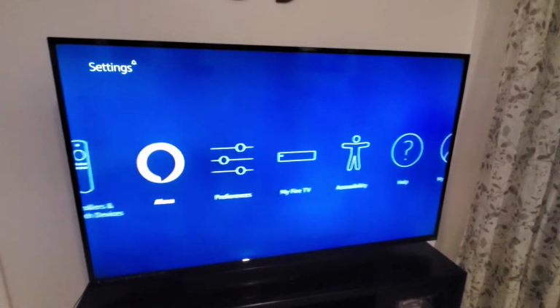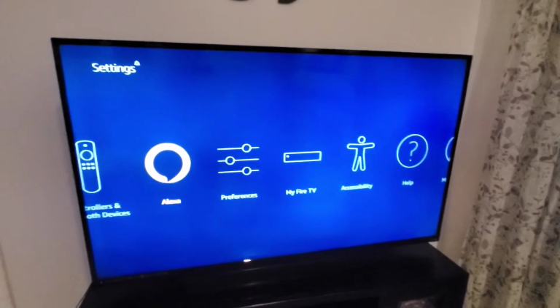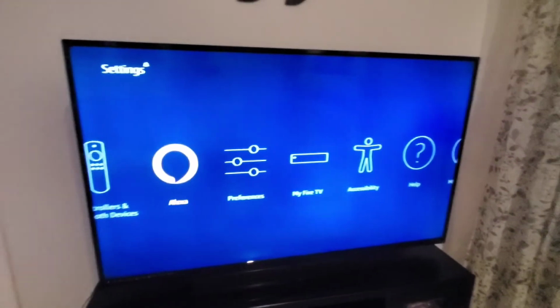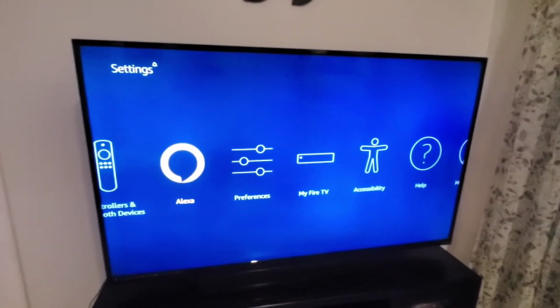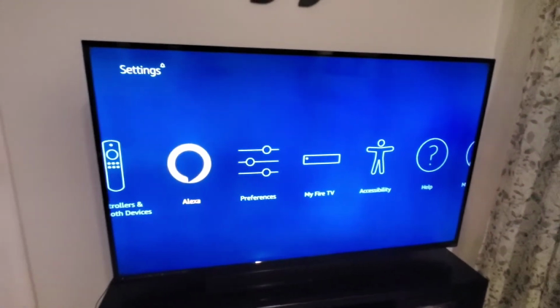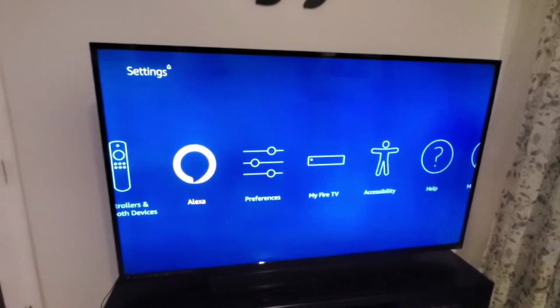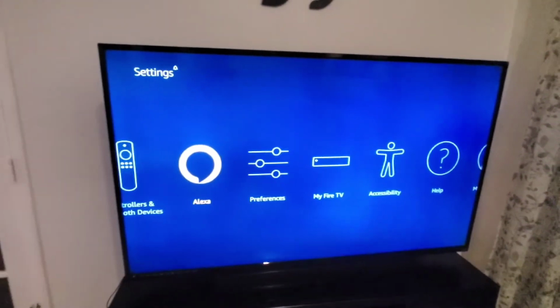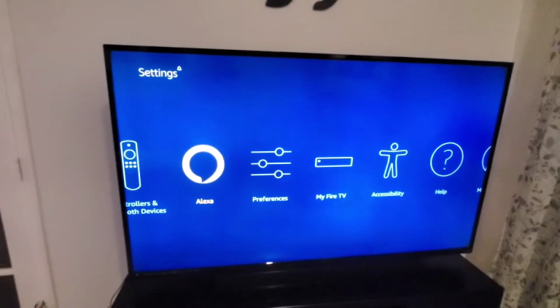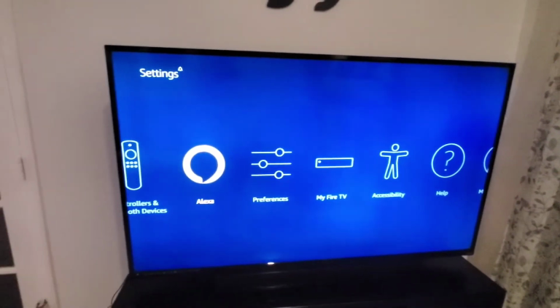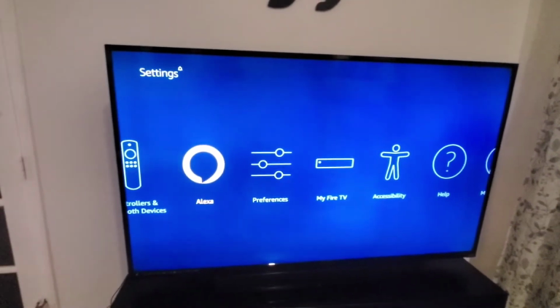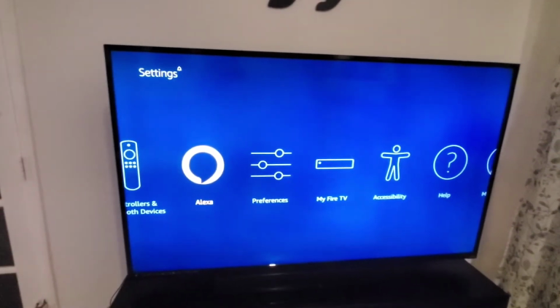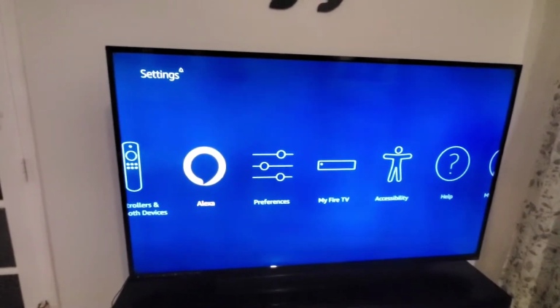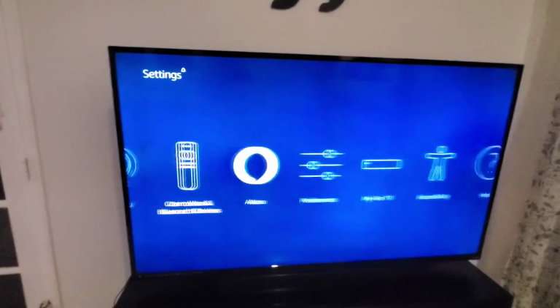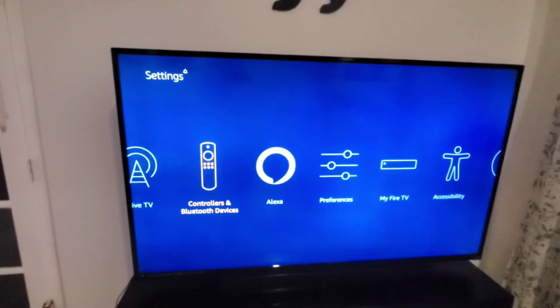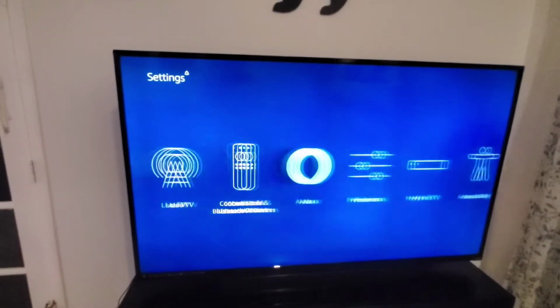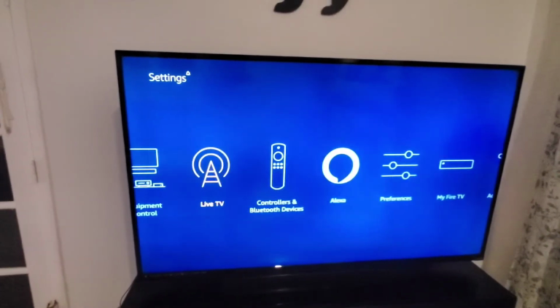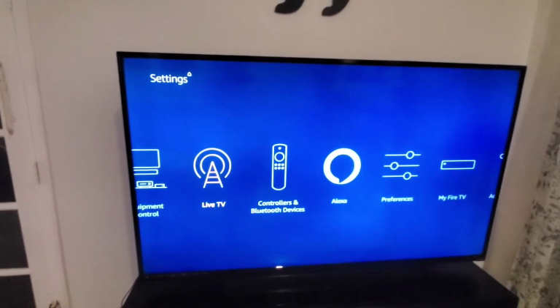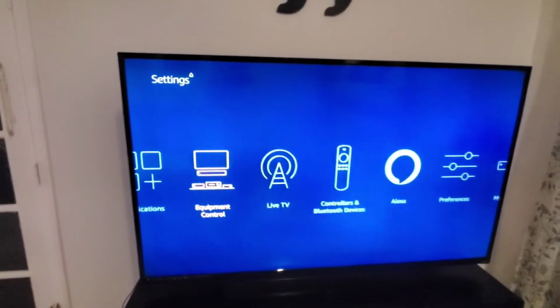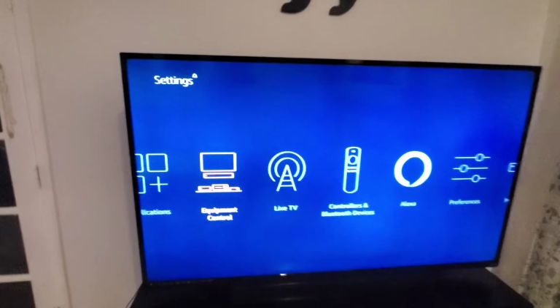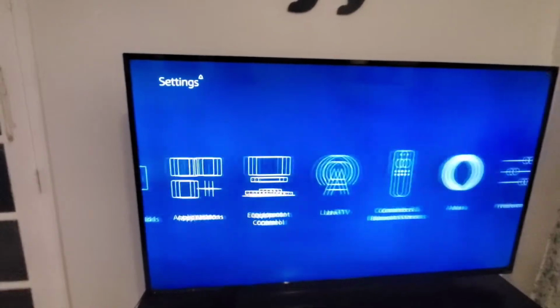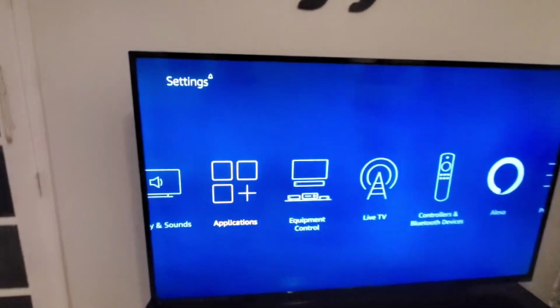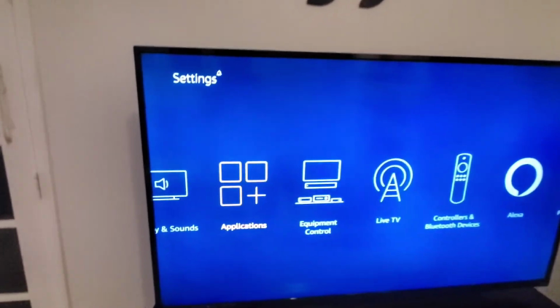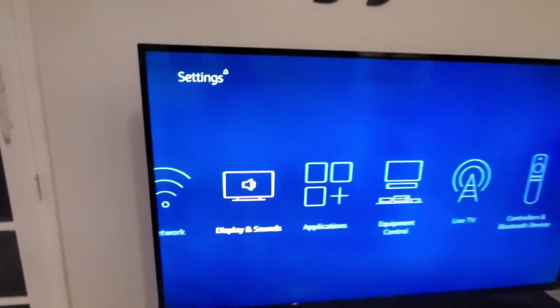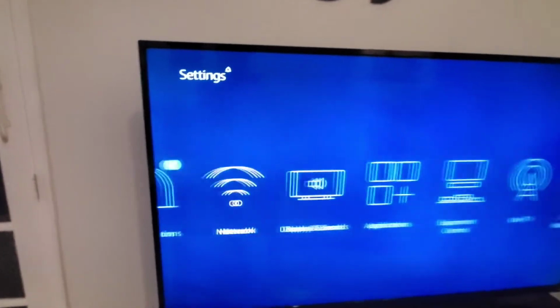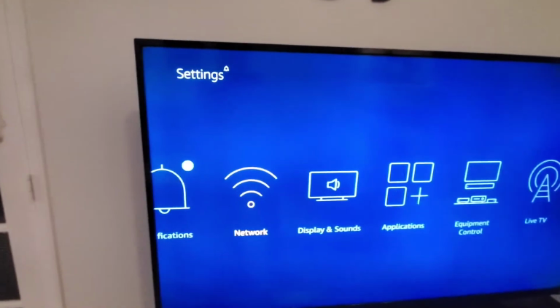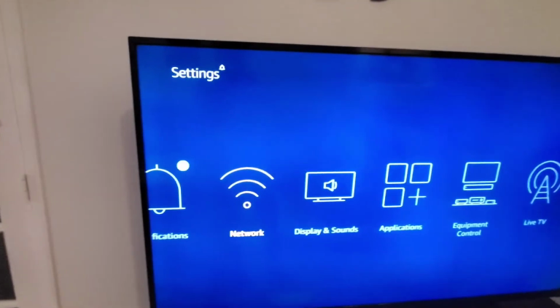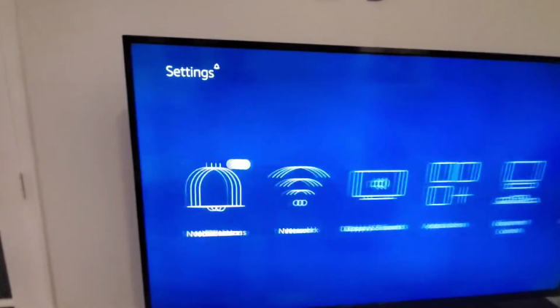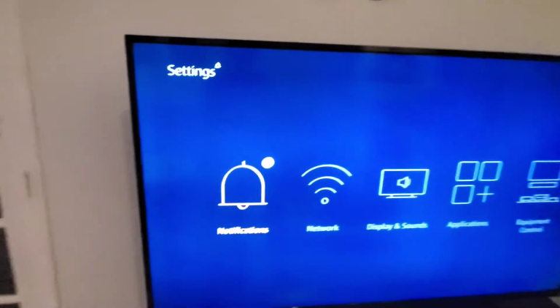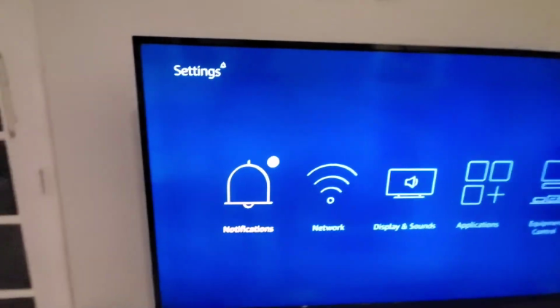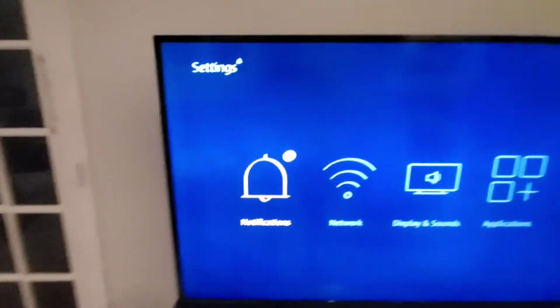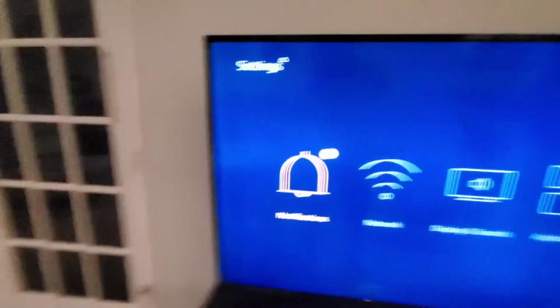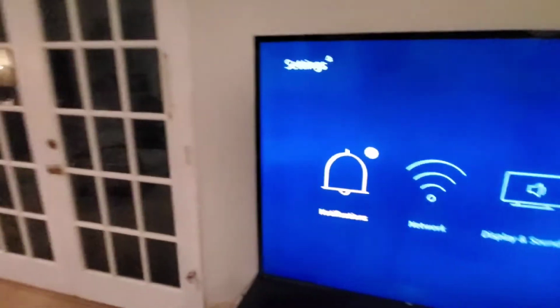It is Alexa enabled. You can definitely tell Alexa what to do and she will follow that command.